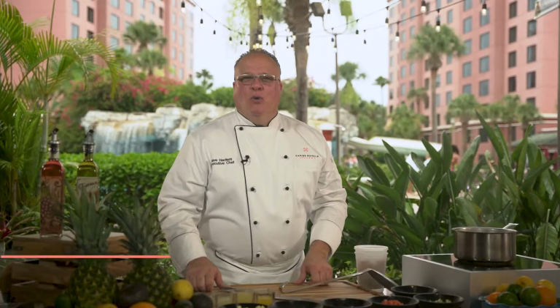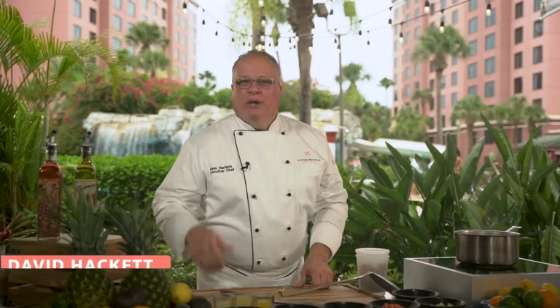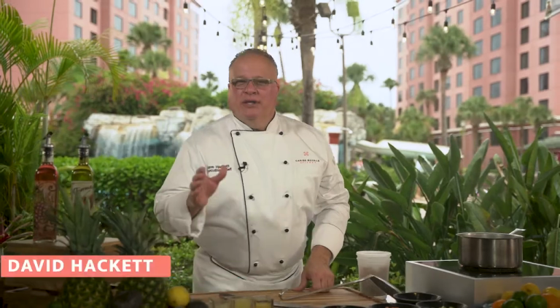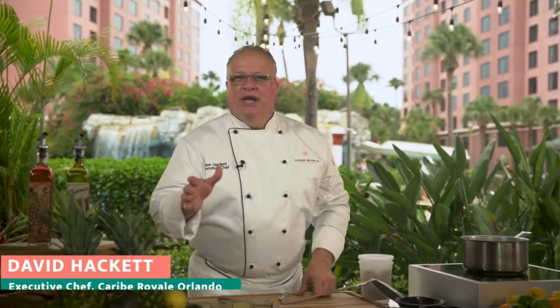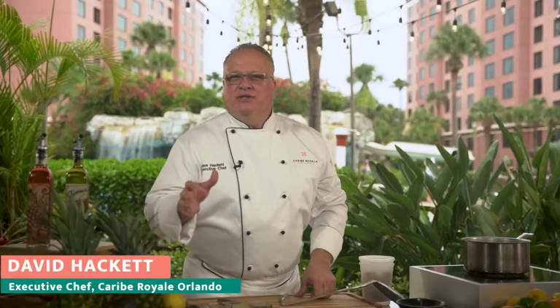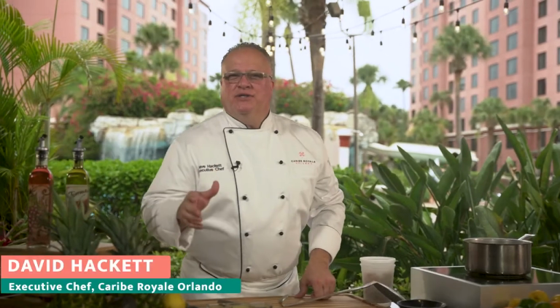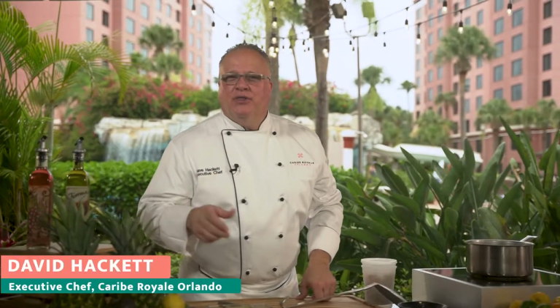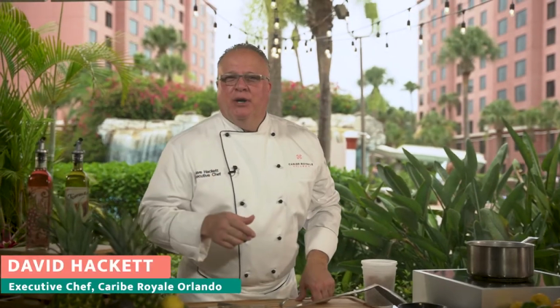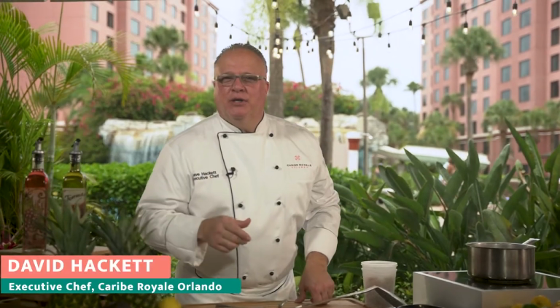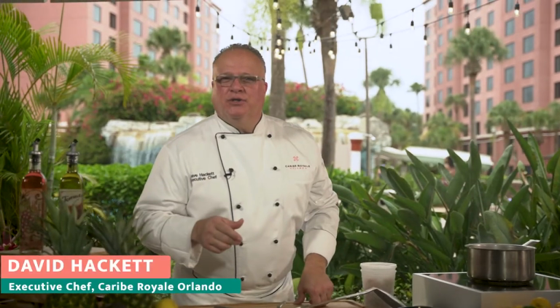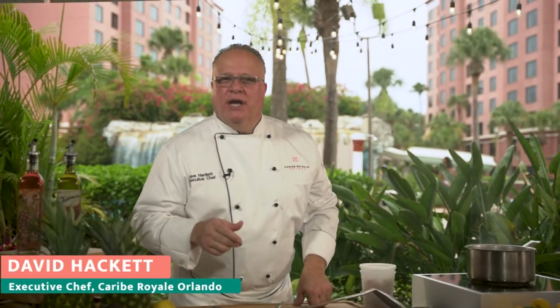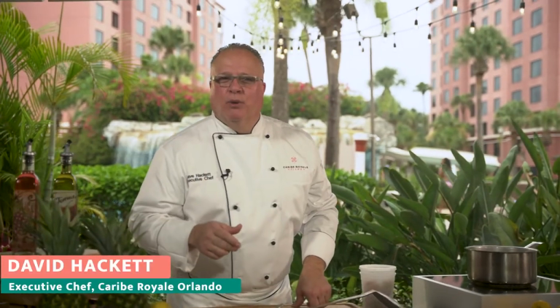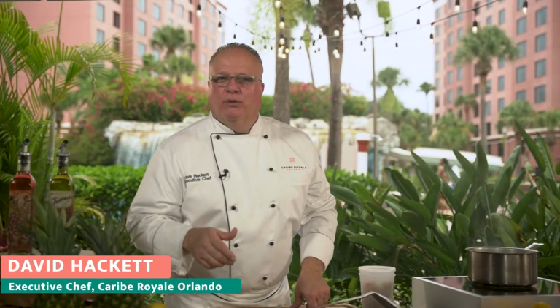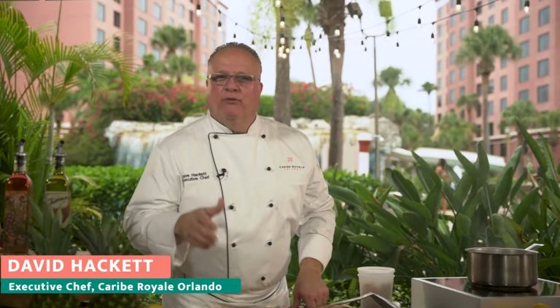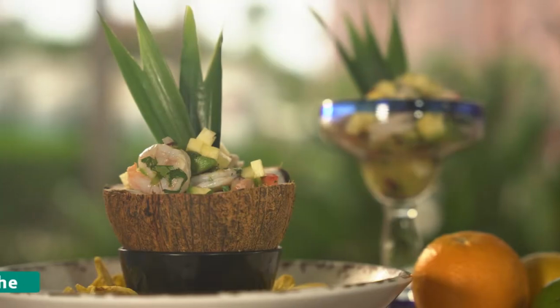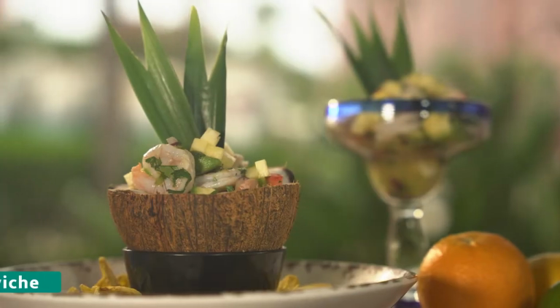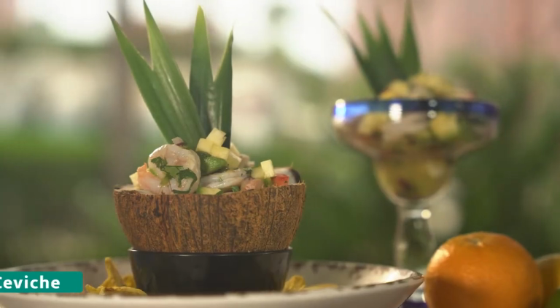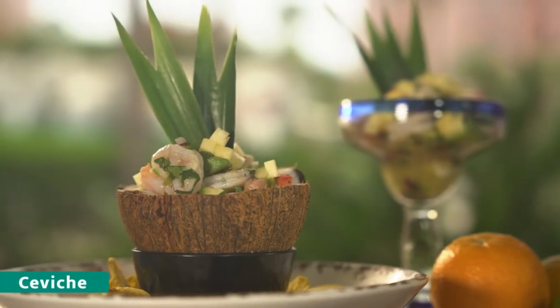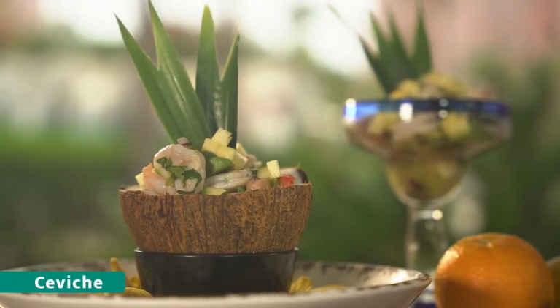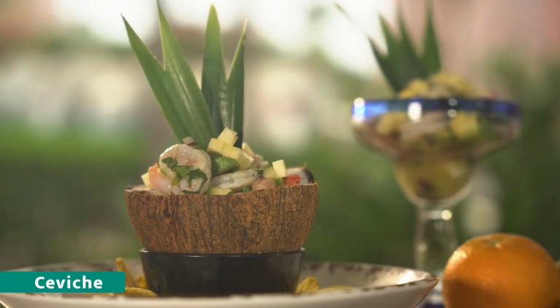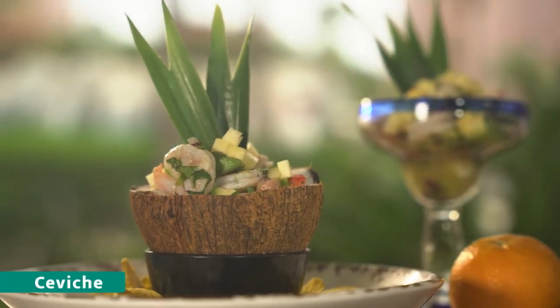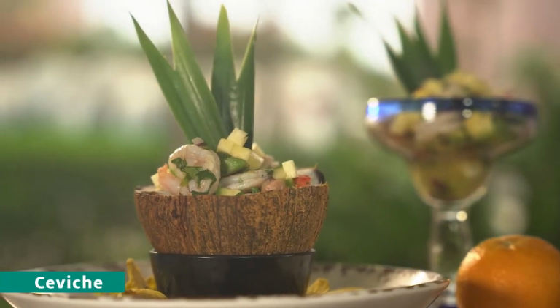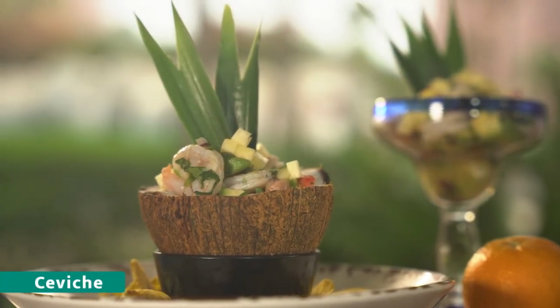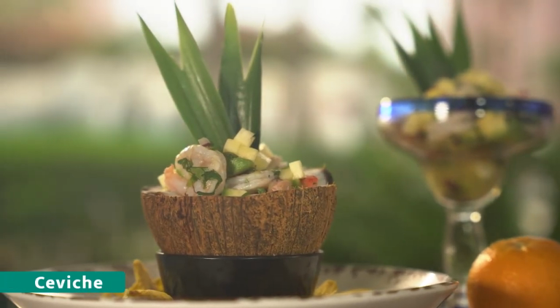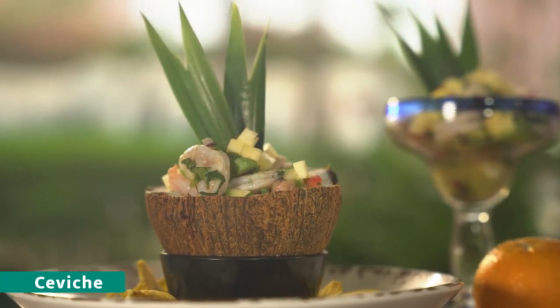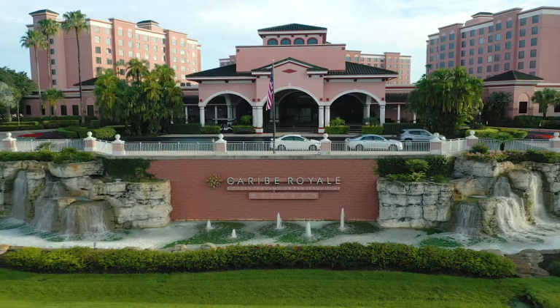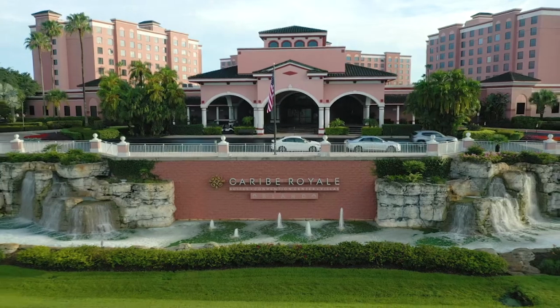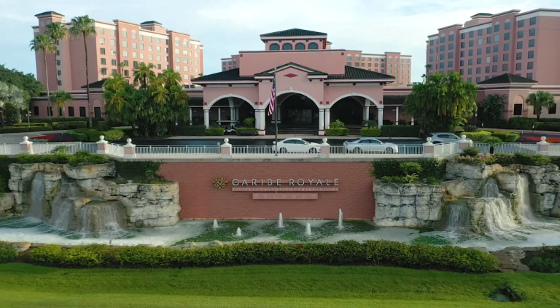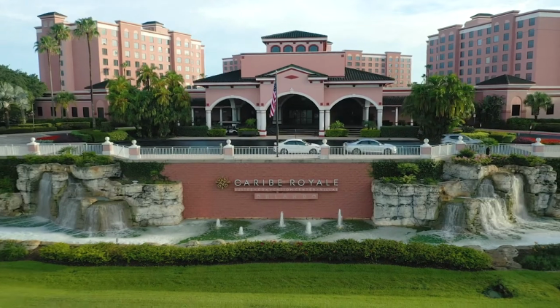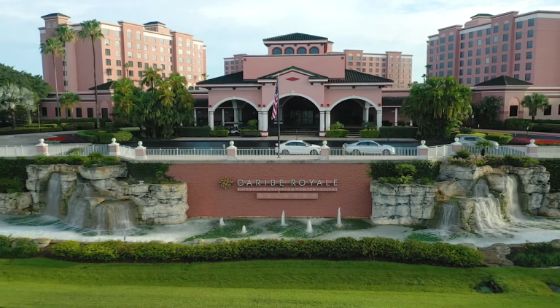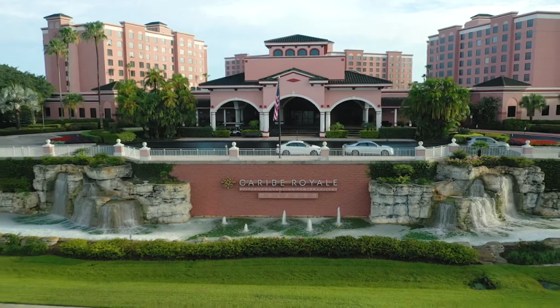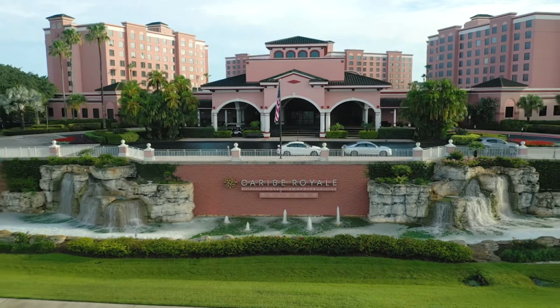We're bringing a taste of South America to your table with a refreshing ceviche, coming up next on the Taste of Karib Royale.